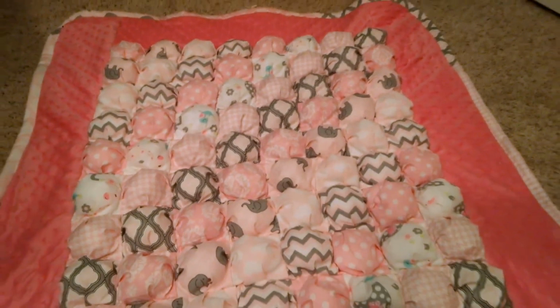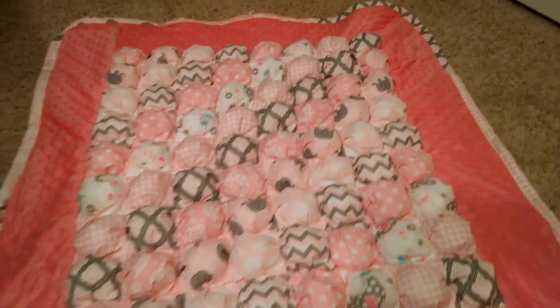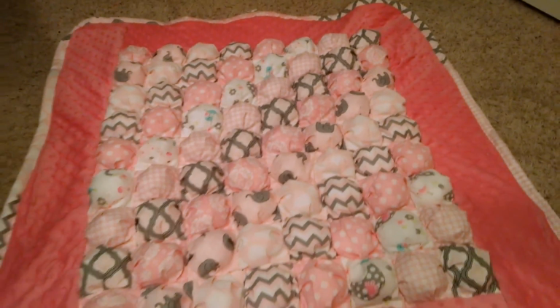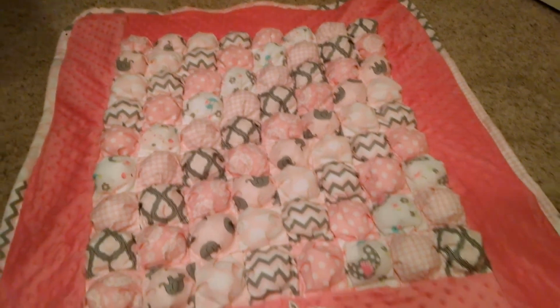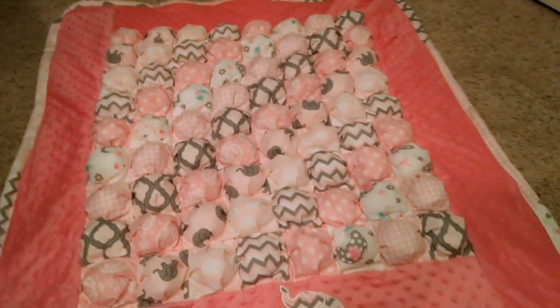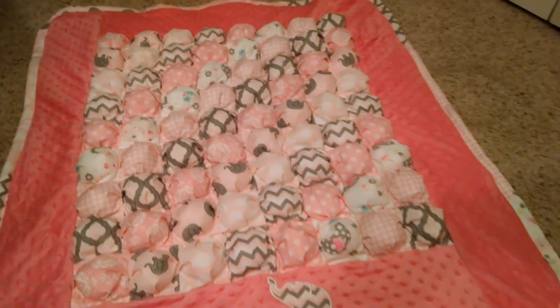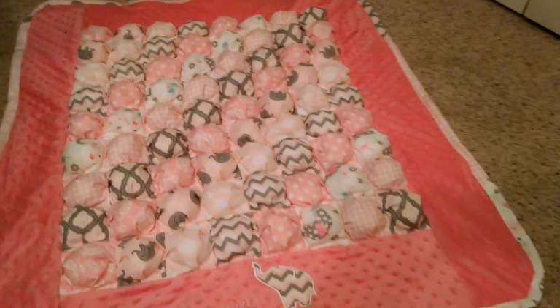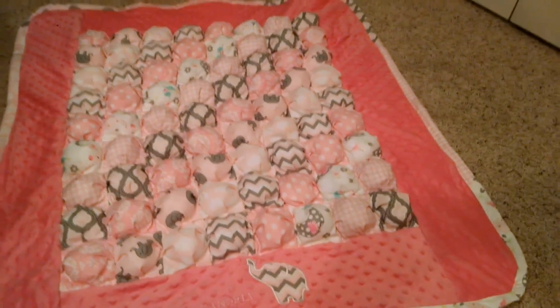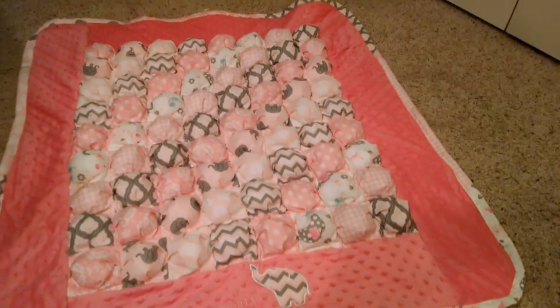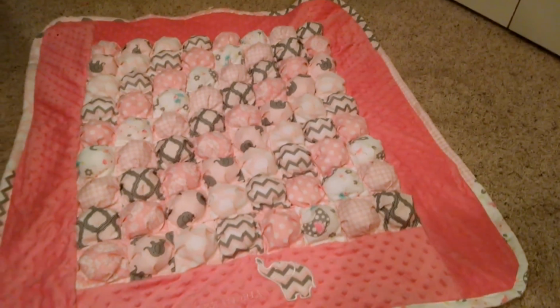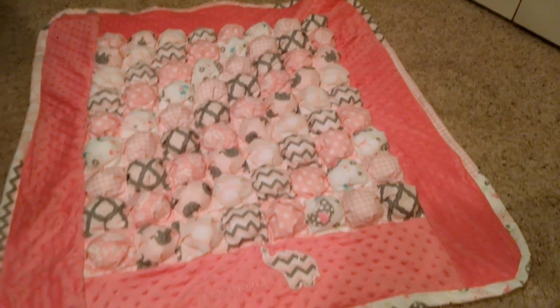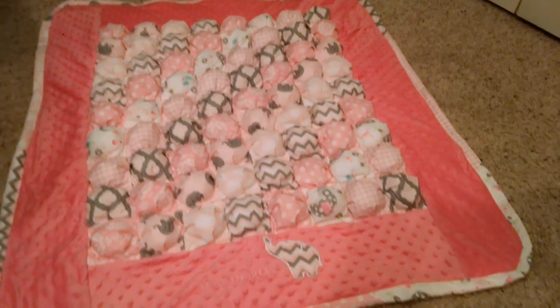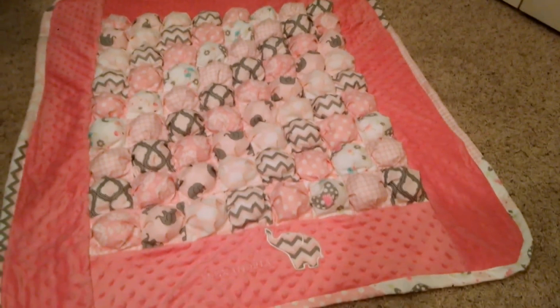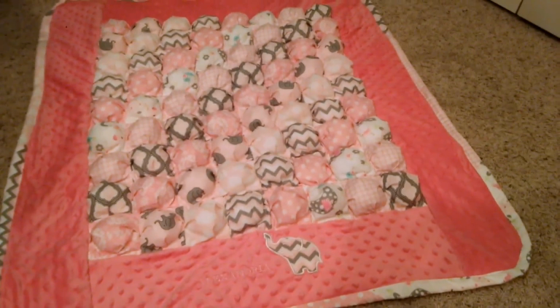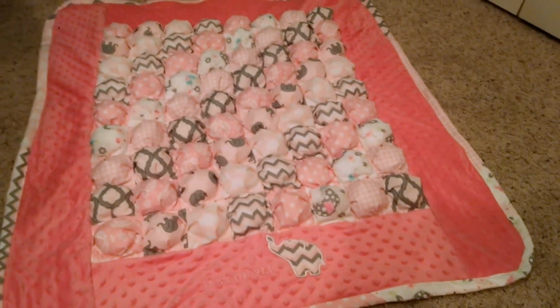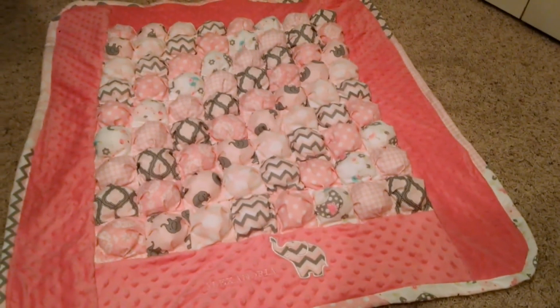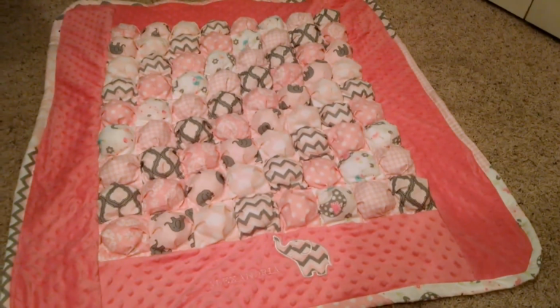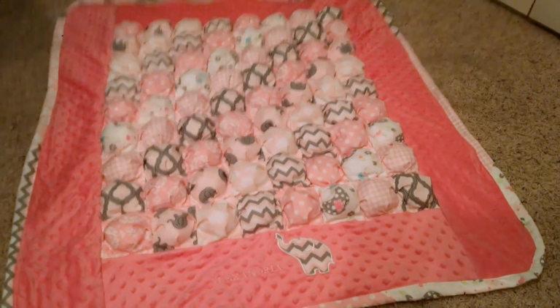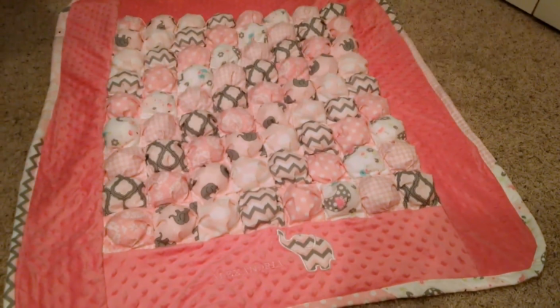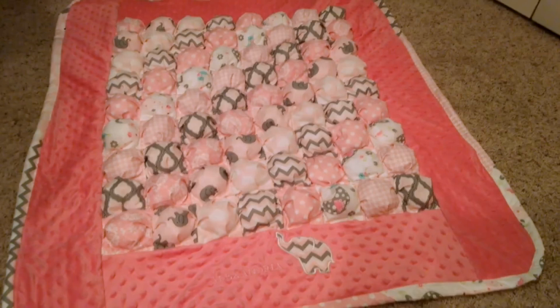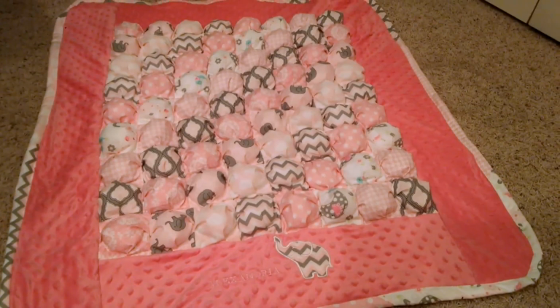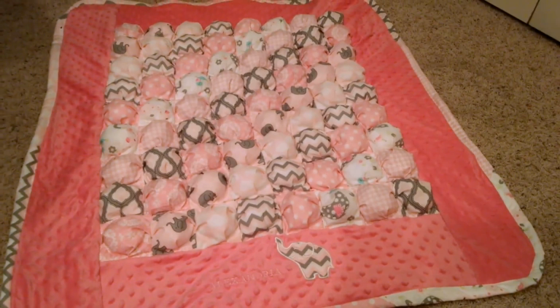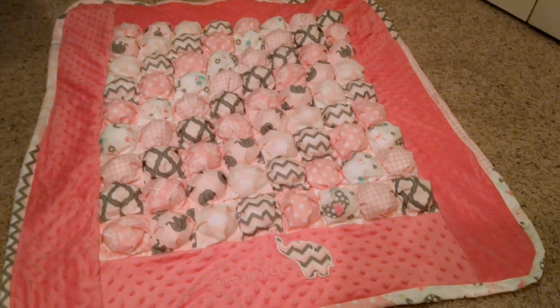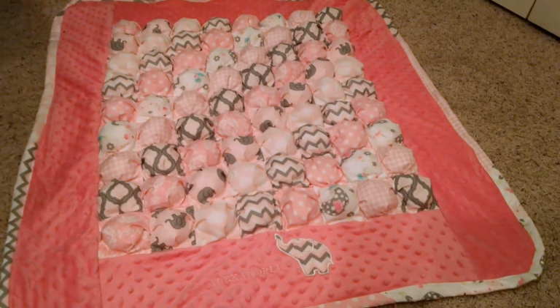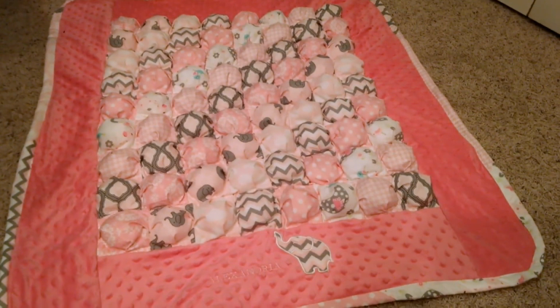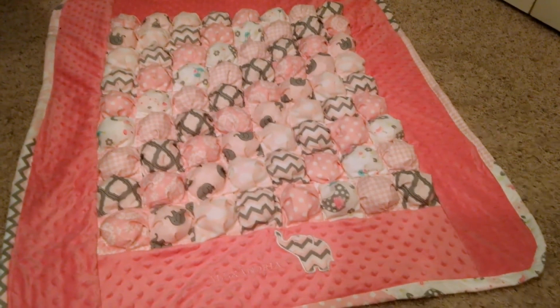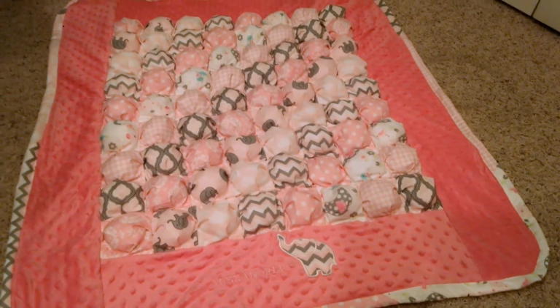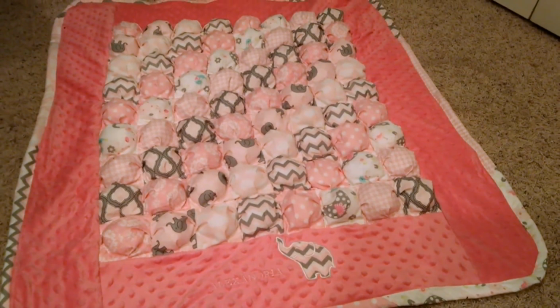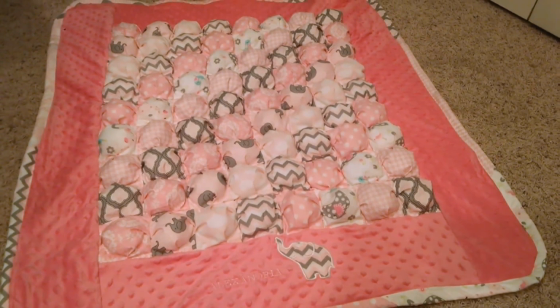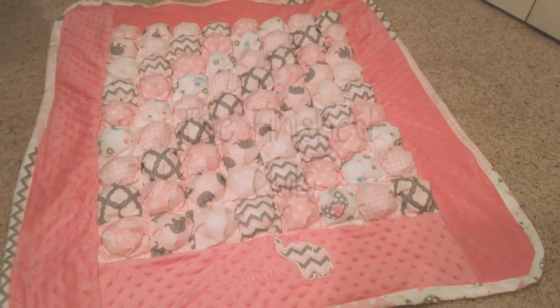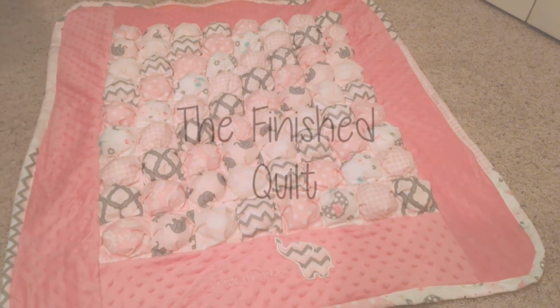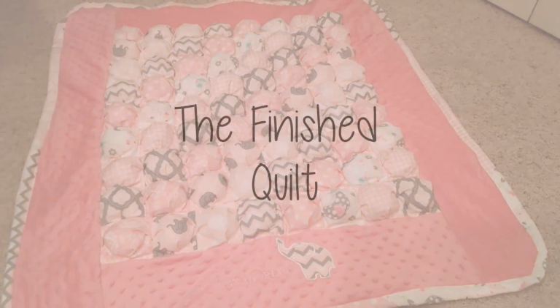And now I have a completed baby quilt that I'm super excited to give away.